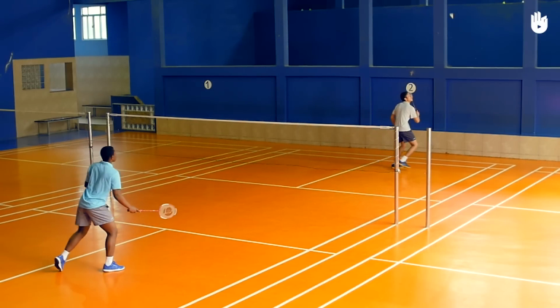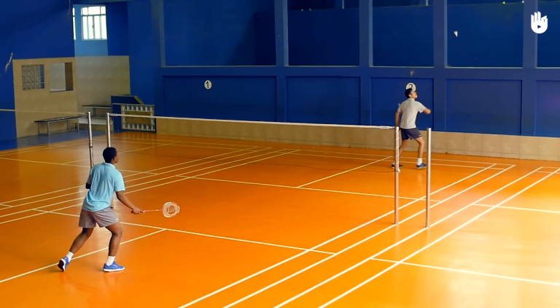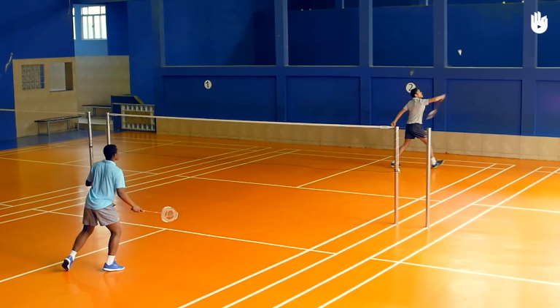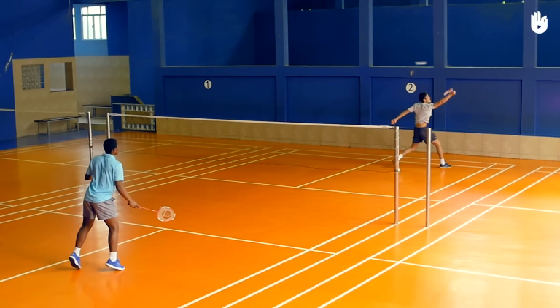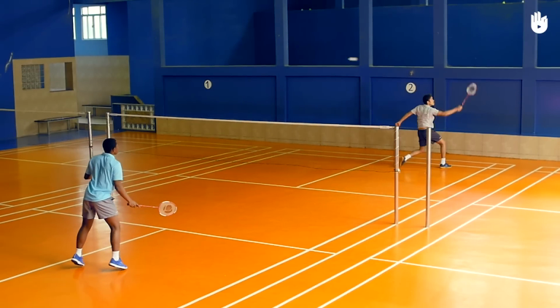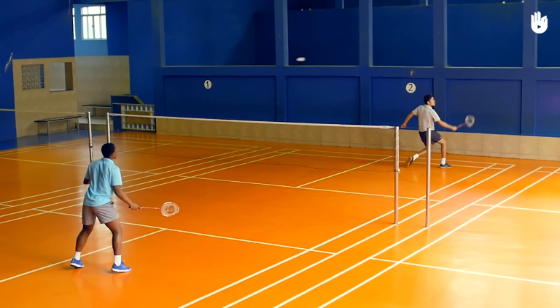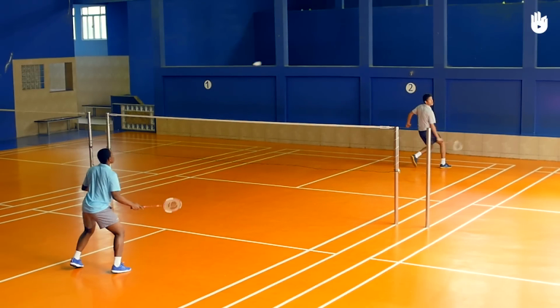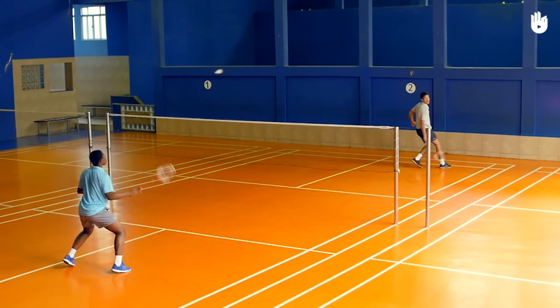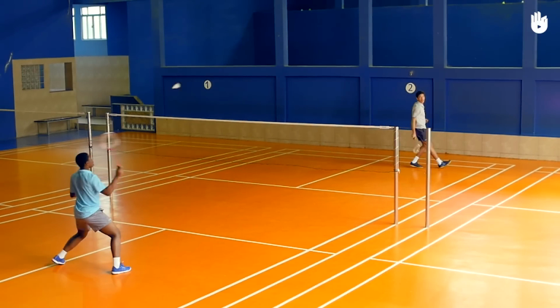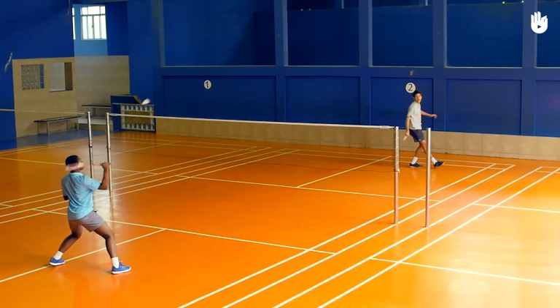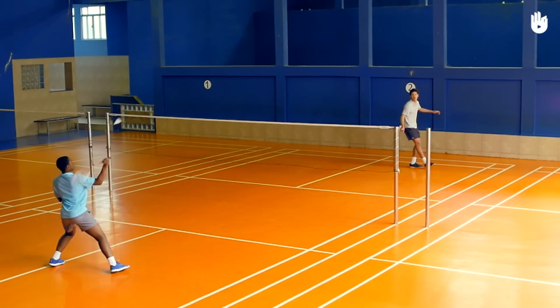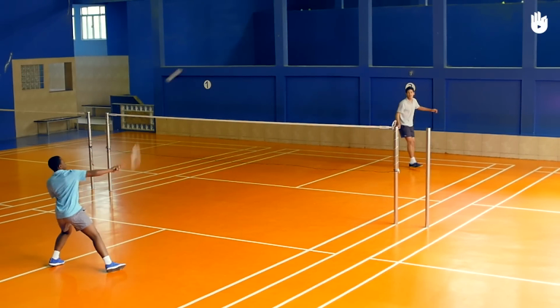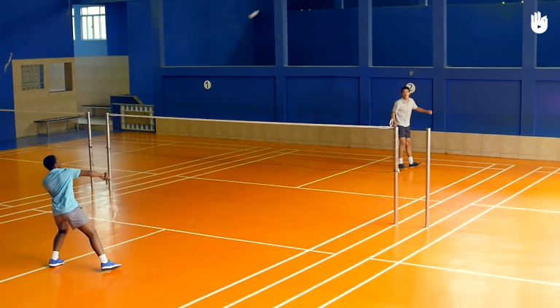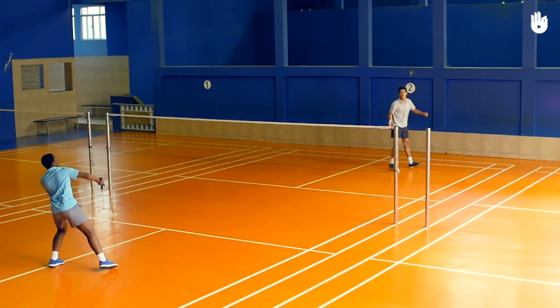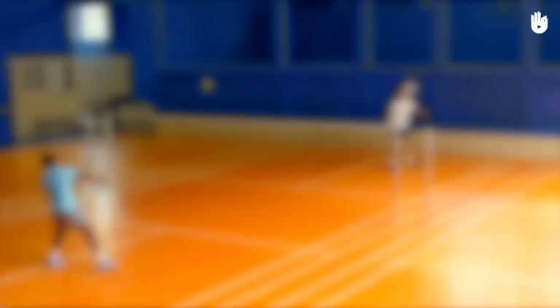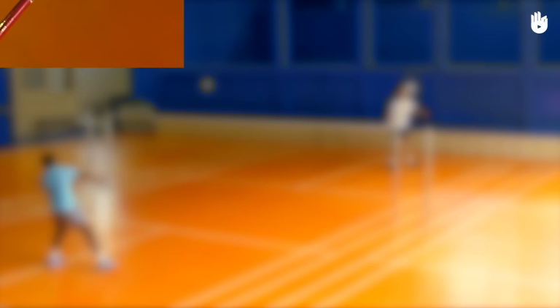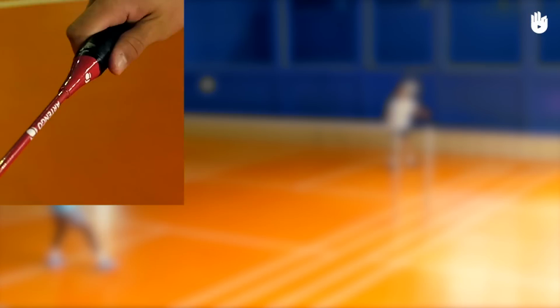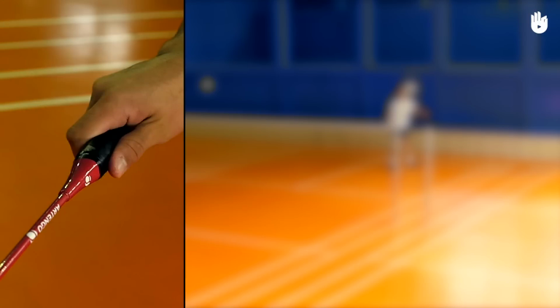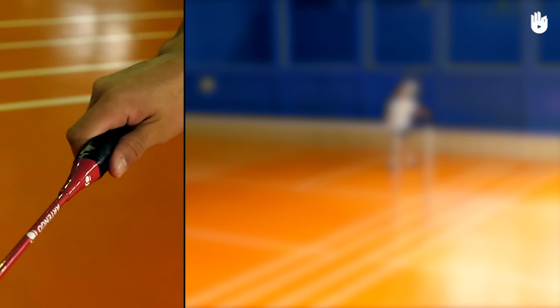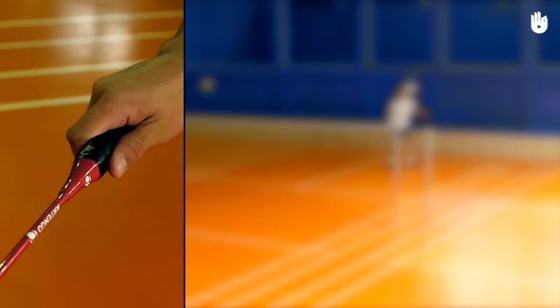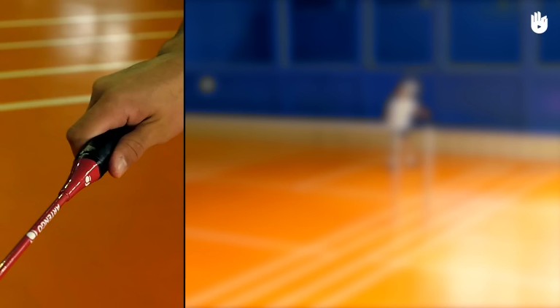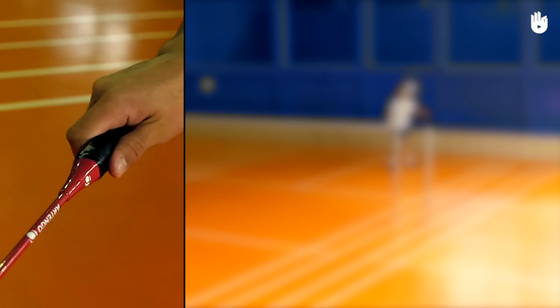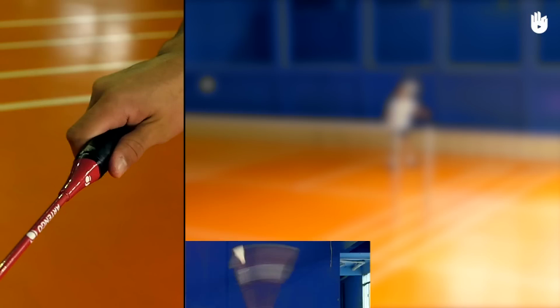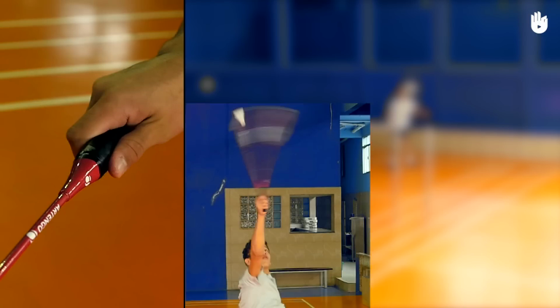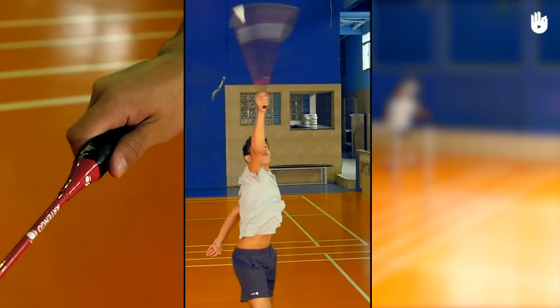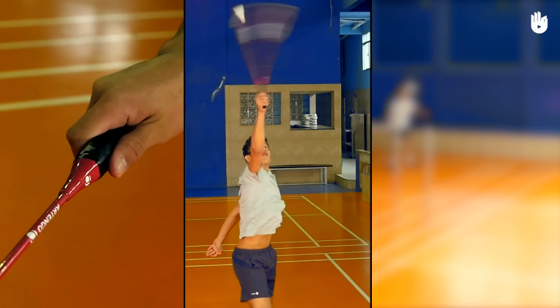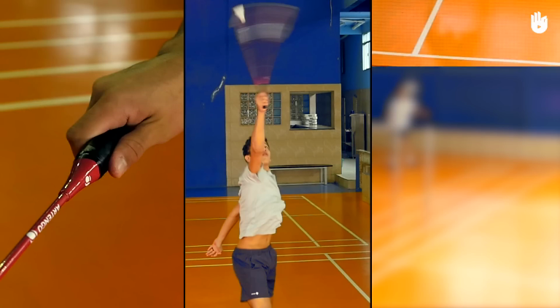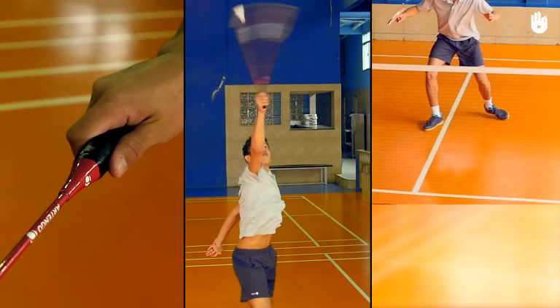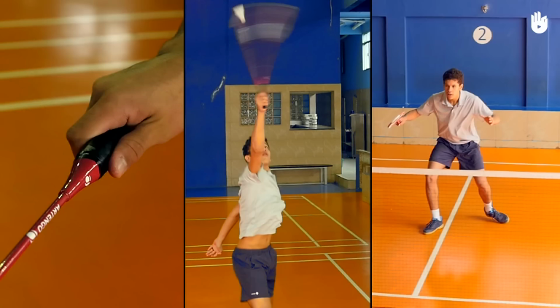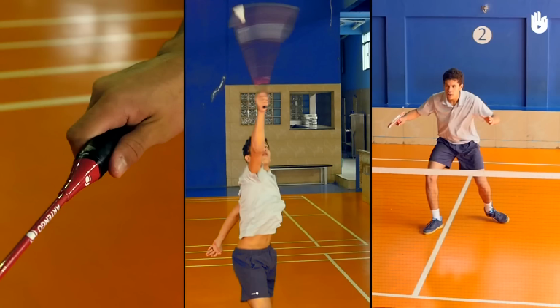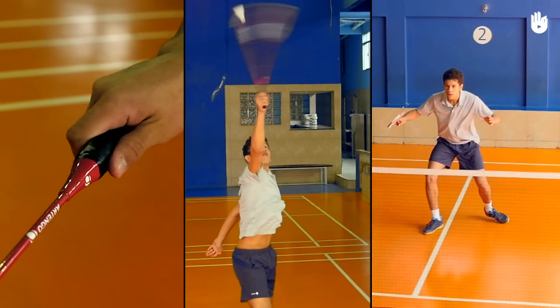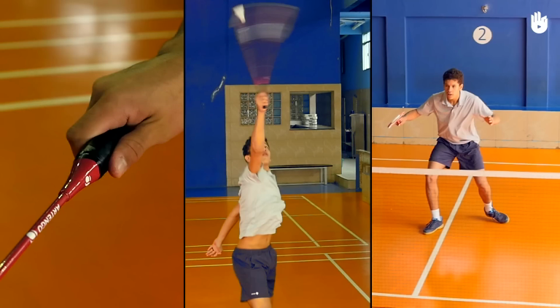The three key steps are the preparation, the shot, and the recovery.